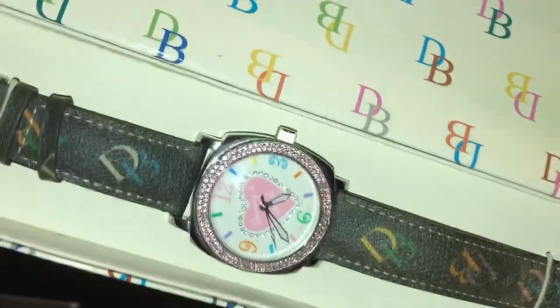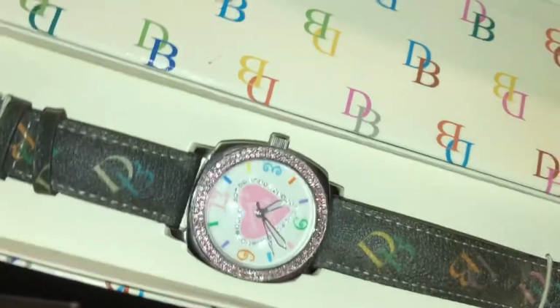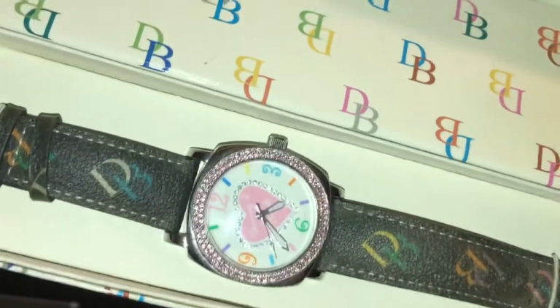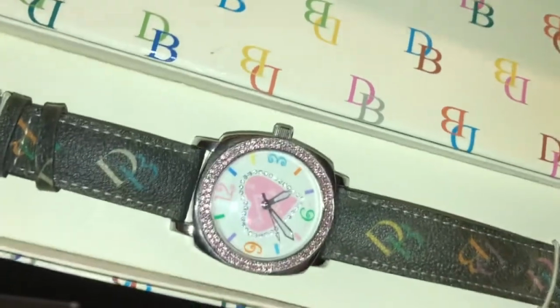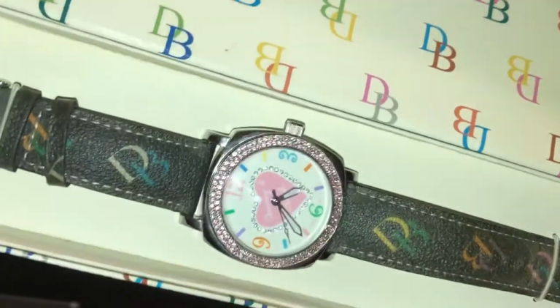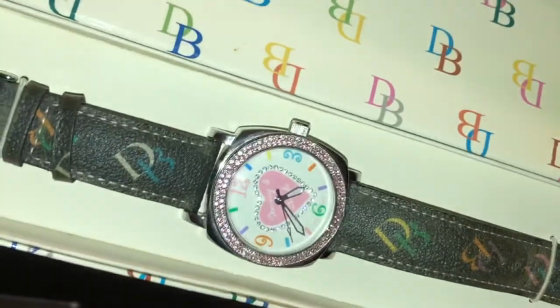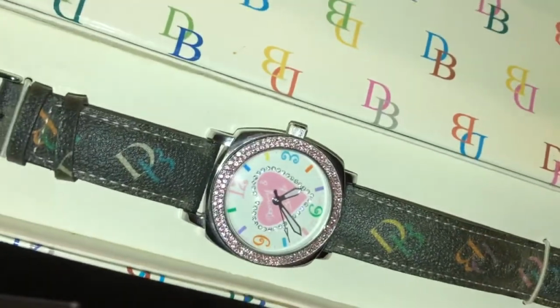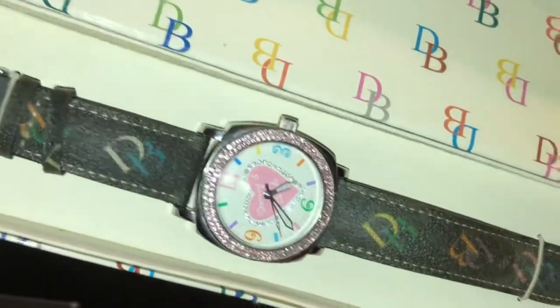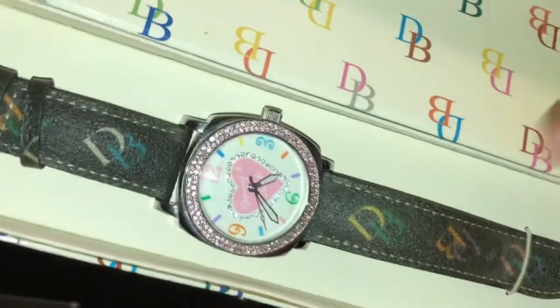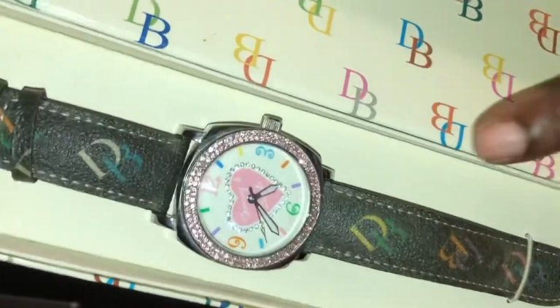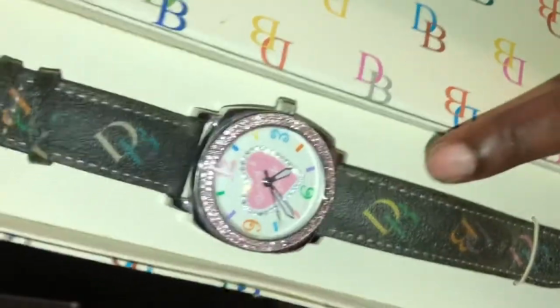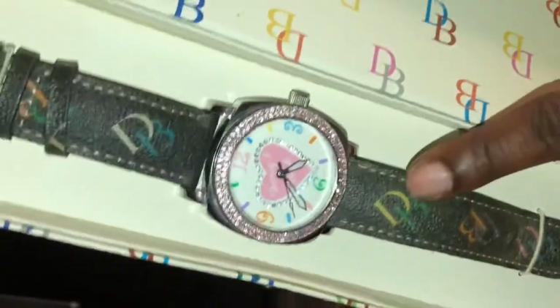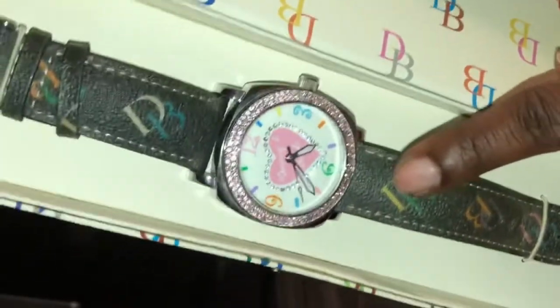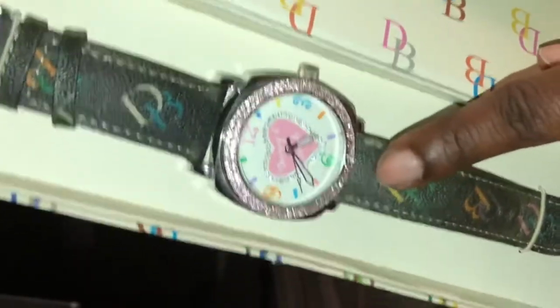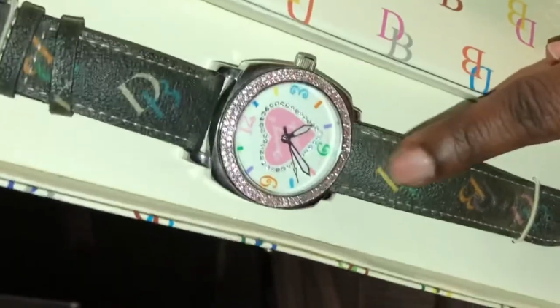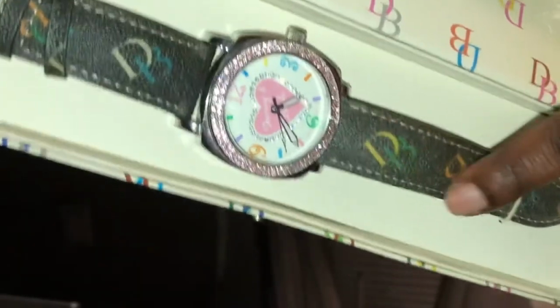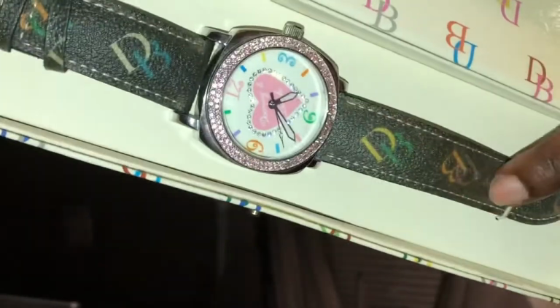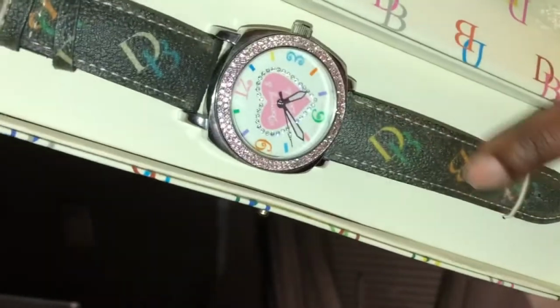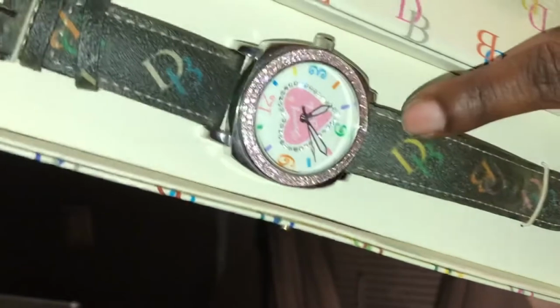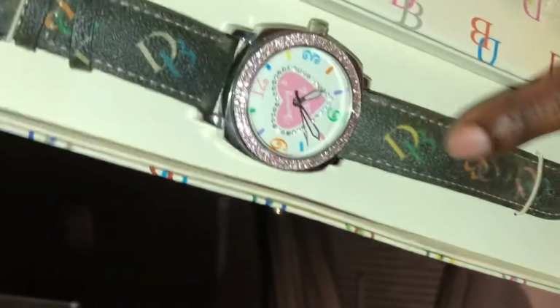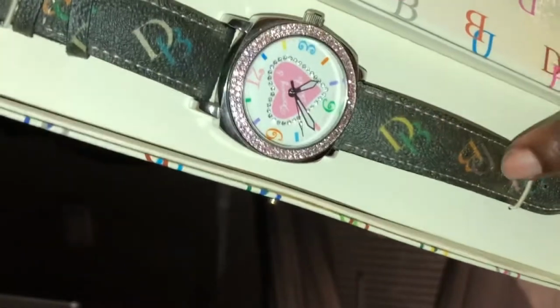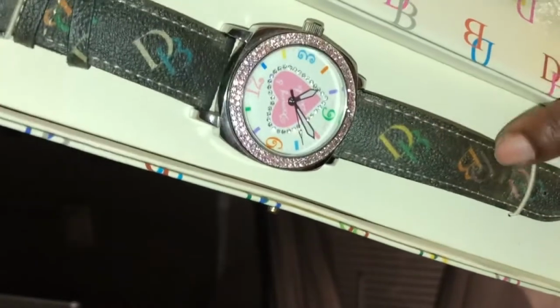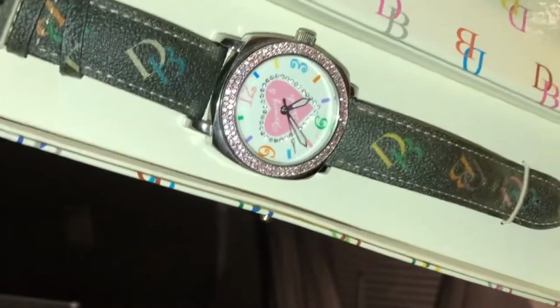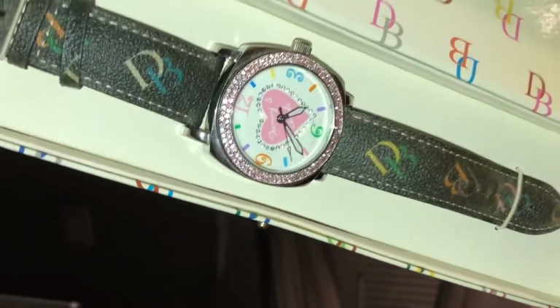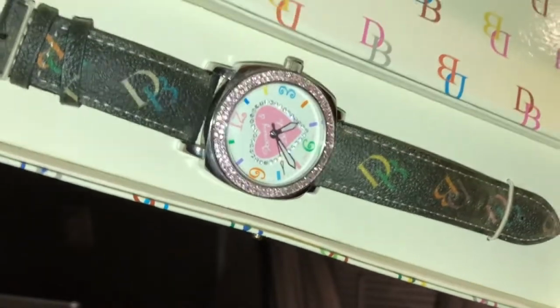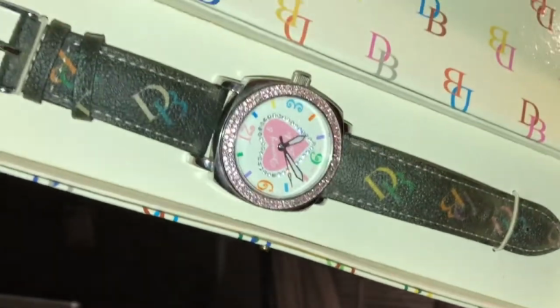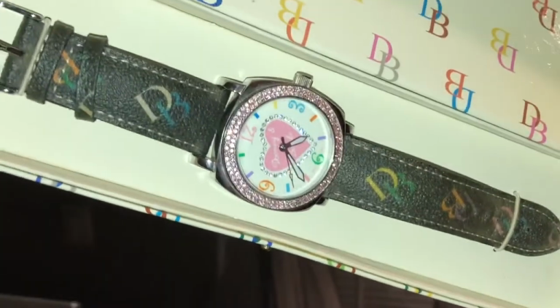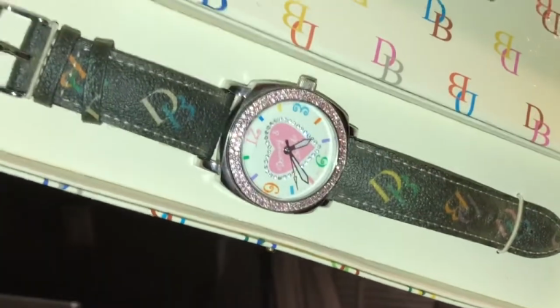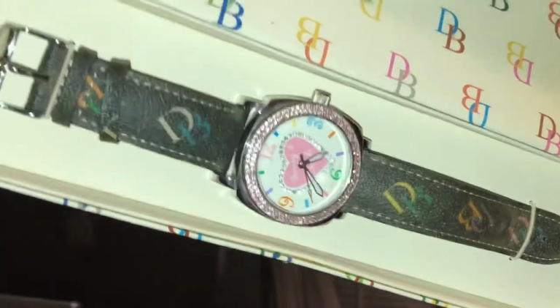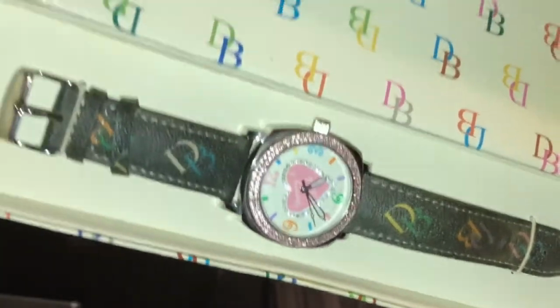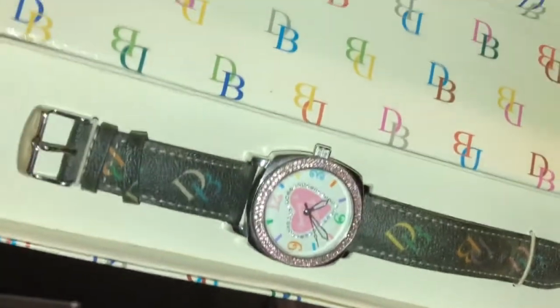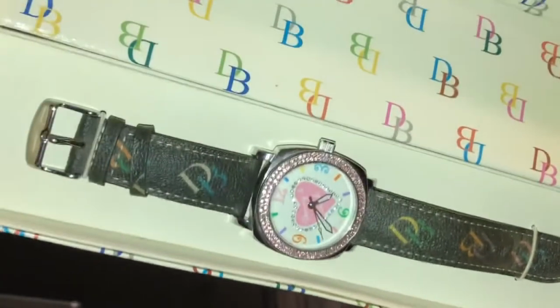Mo, I want you to know that you have made me go into my closet and pull out my old Dooney and Burke items. I have fallen back in love with Dooney and Burke and hopefully I'll be making a purchase soon.